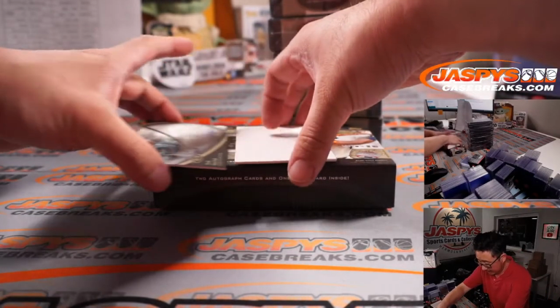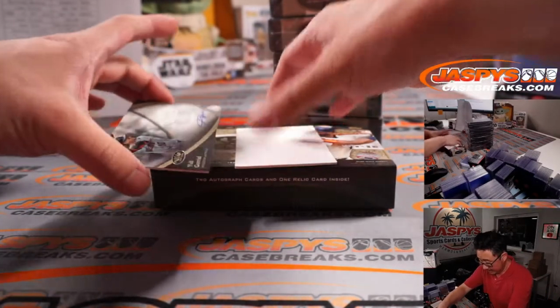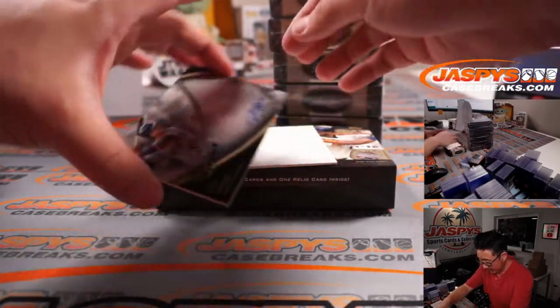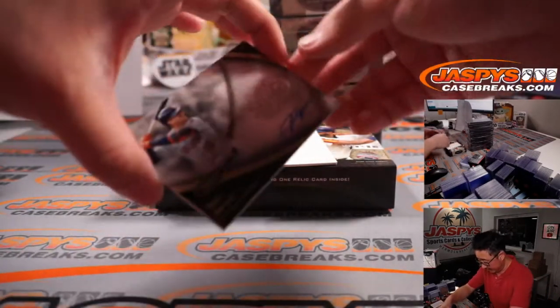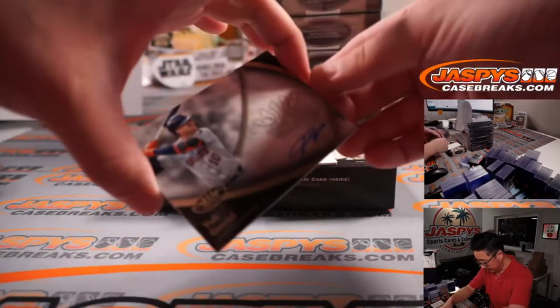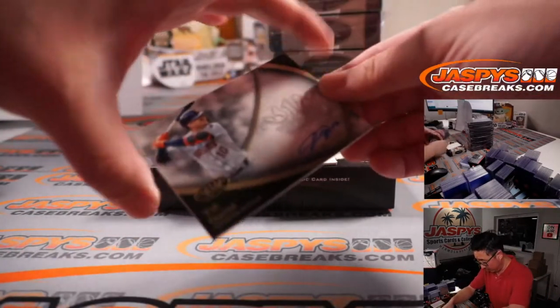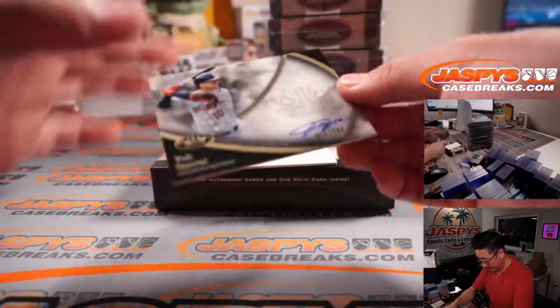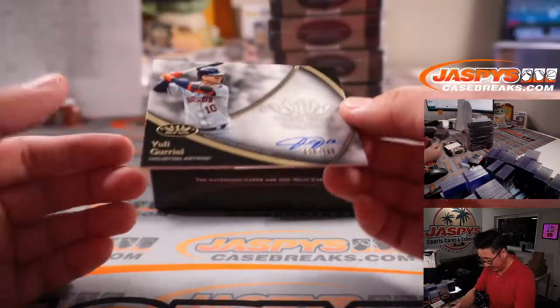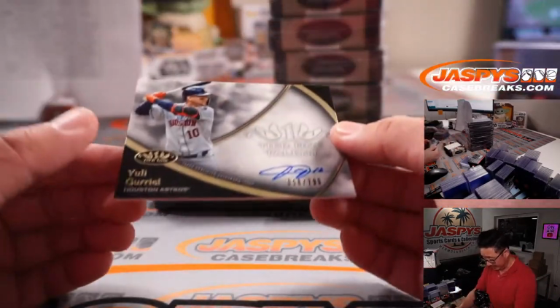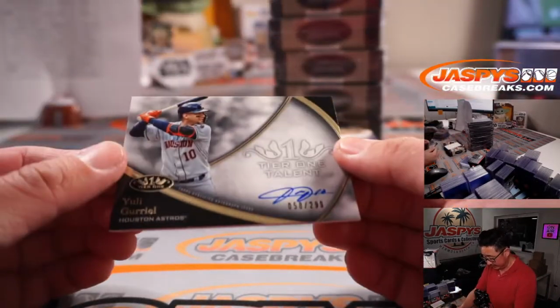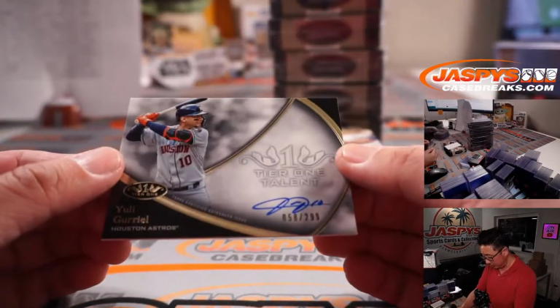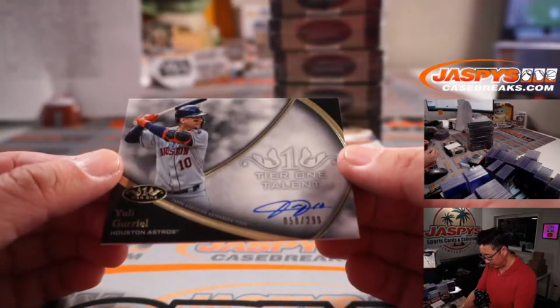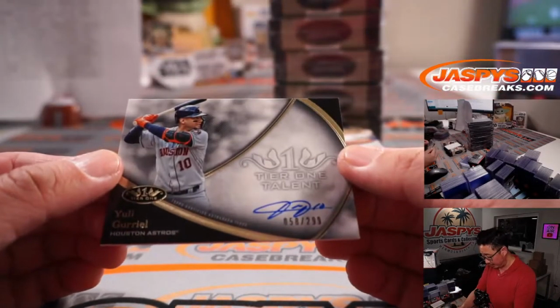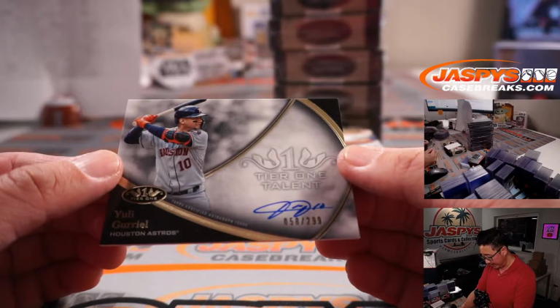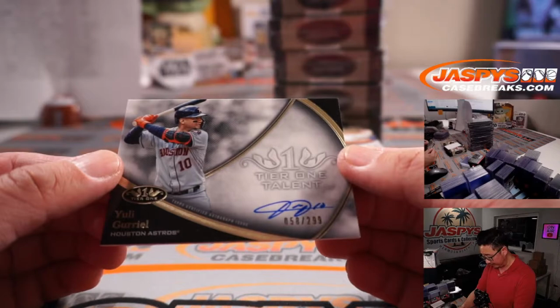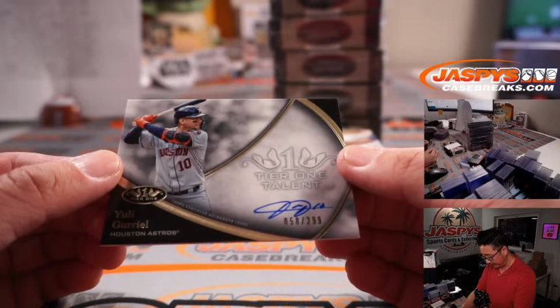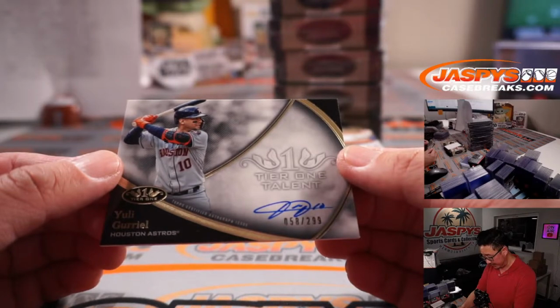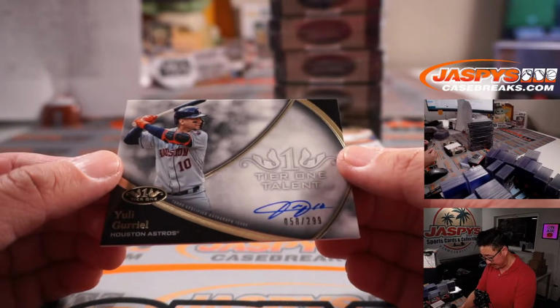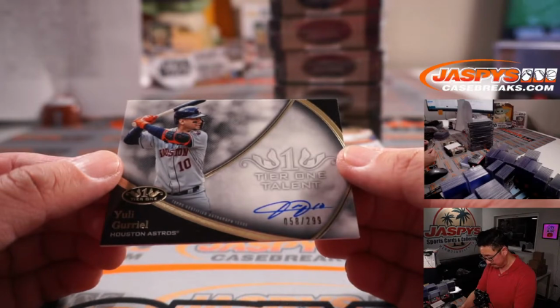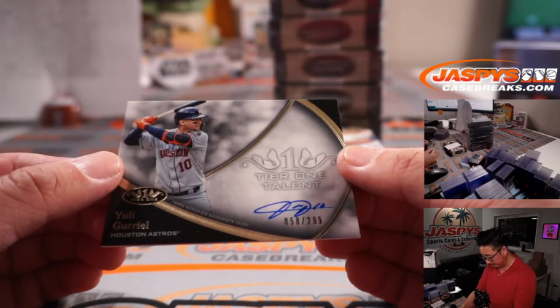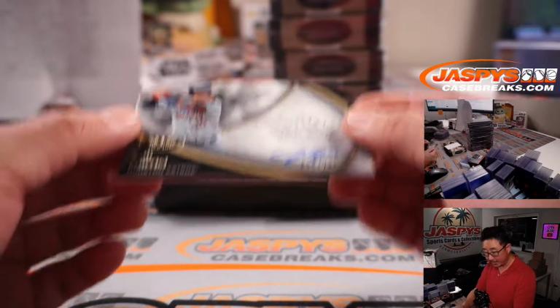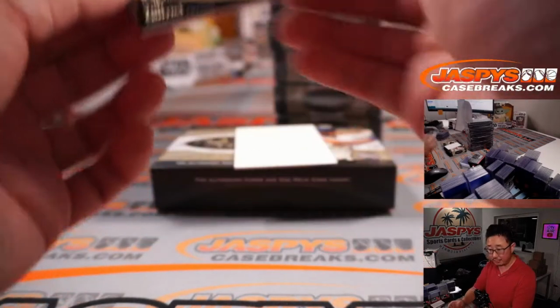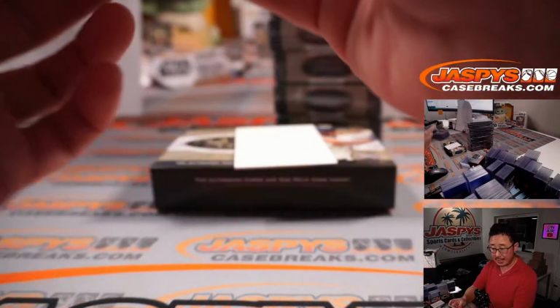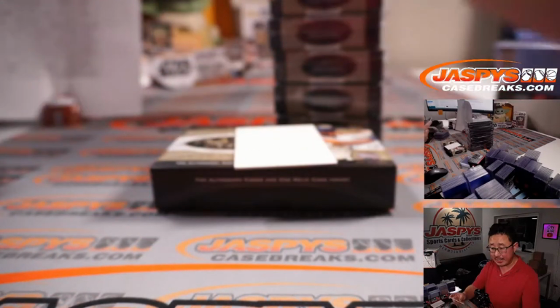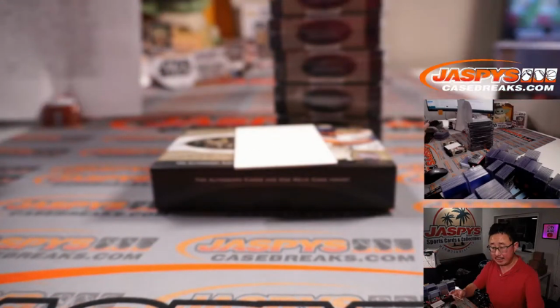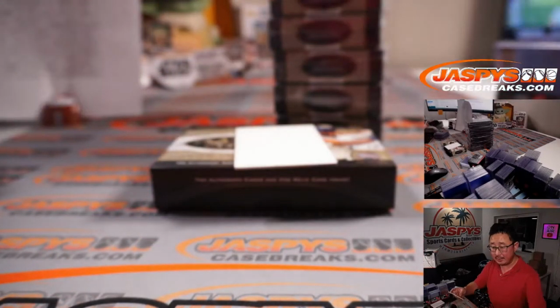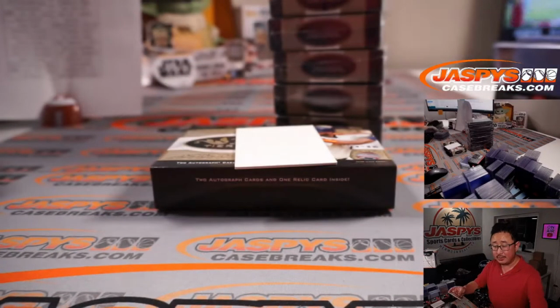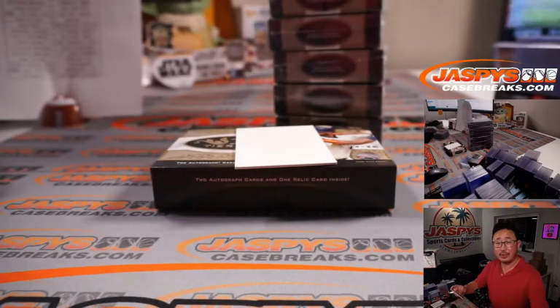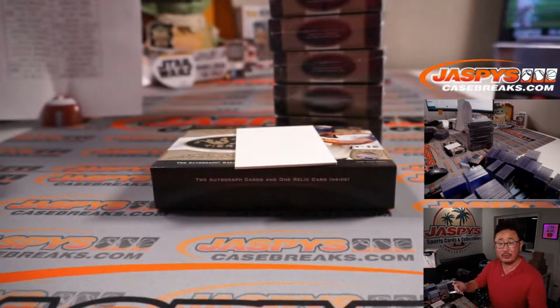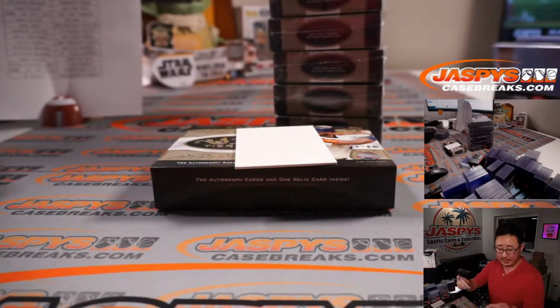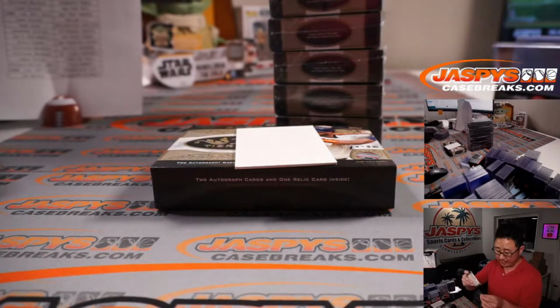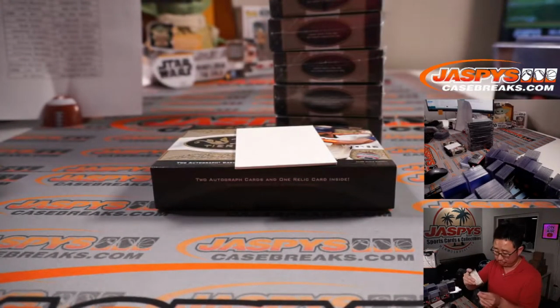Then Tier 1 Talent Yuli Gurriel, 58 out of 299. Jimmy with the Astros.